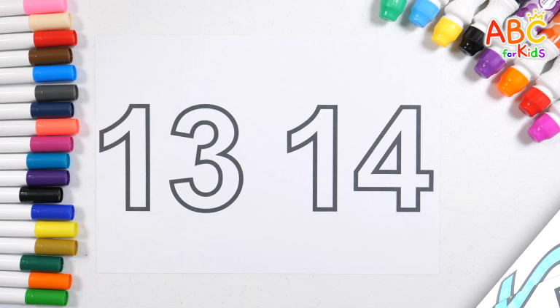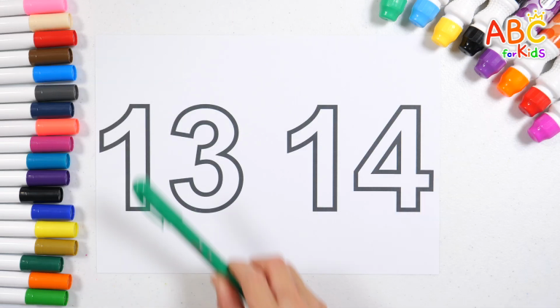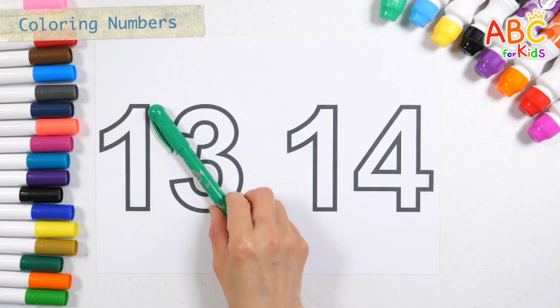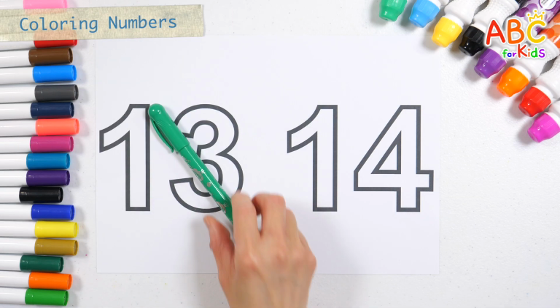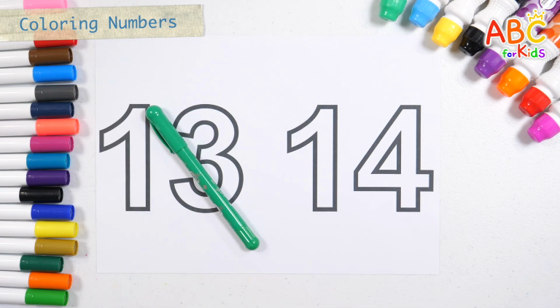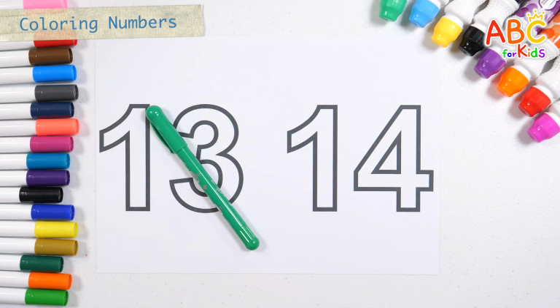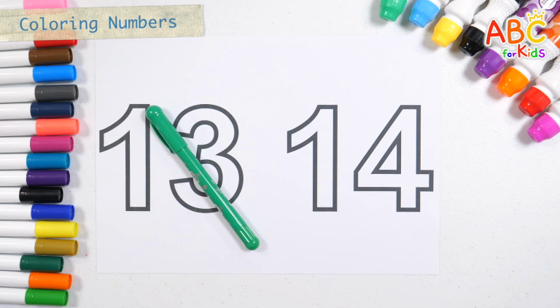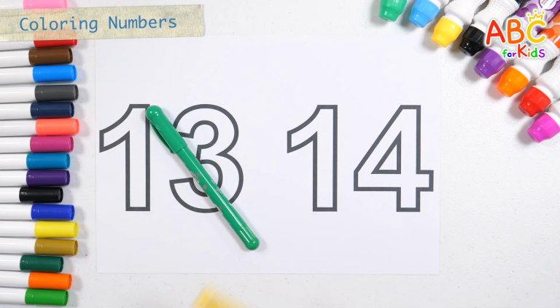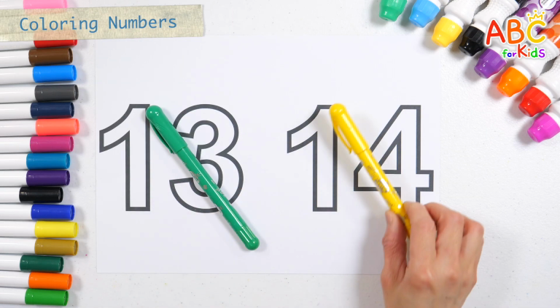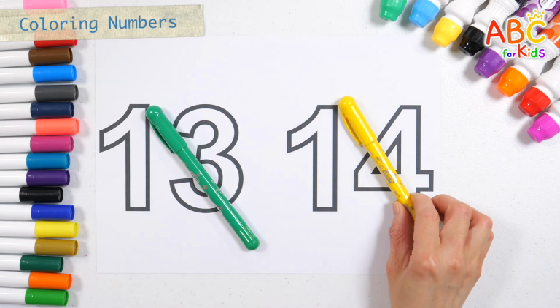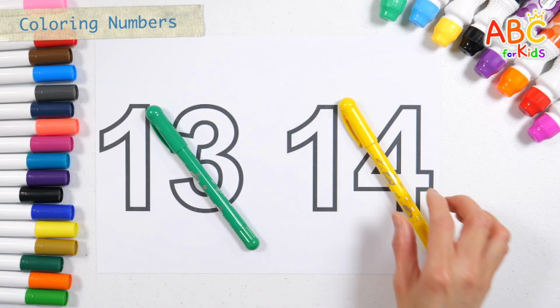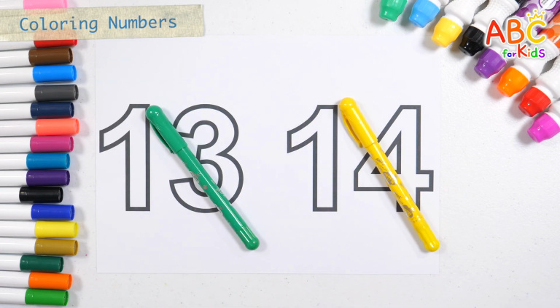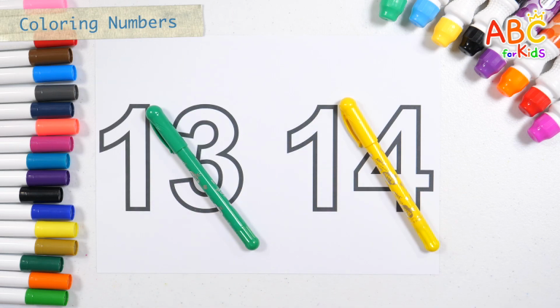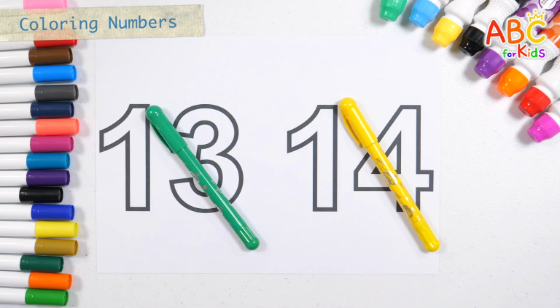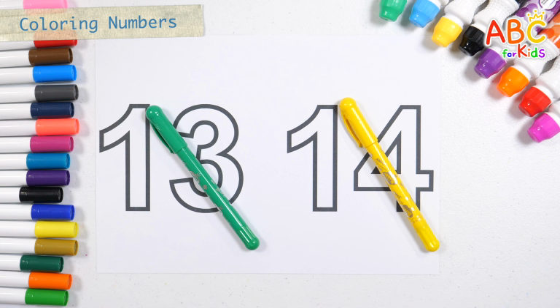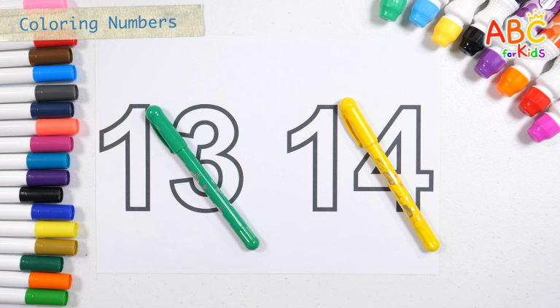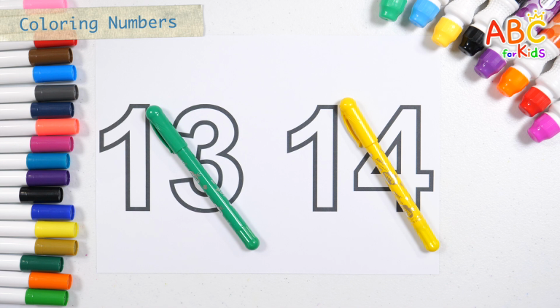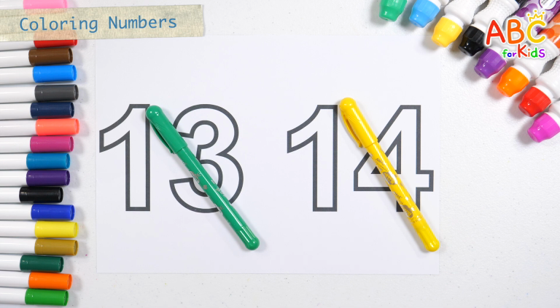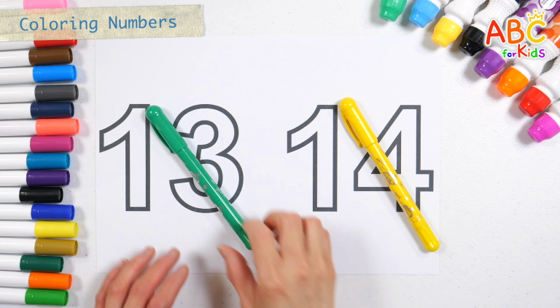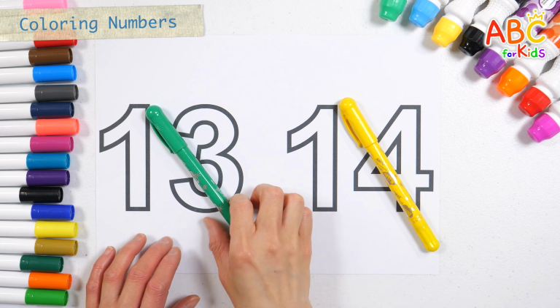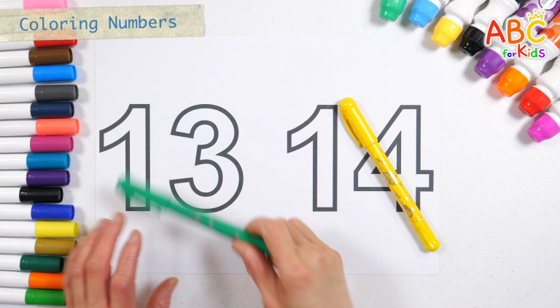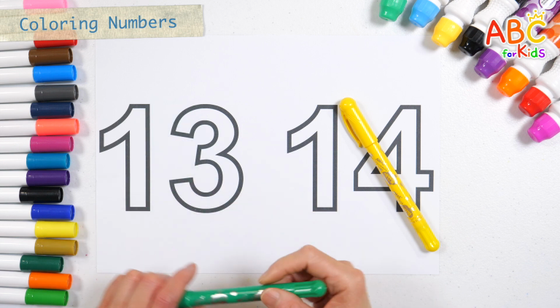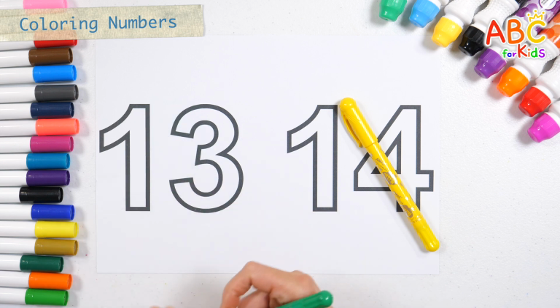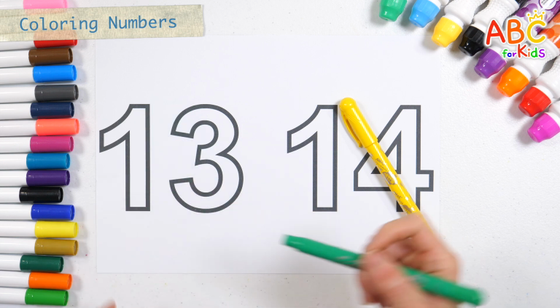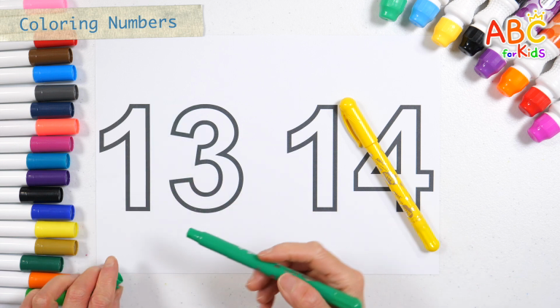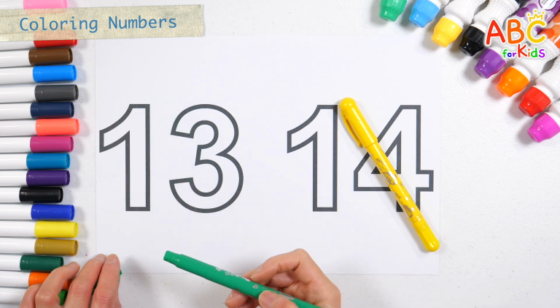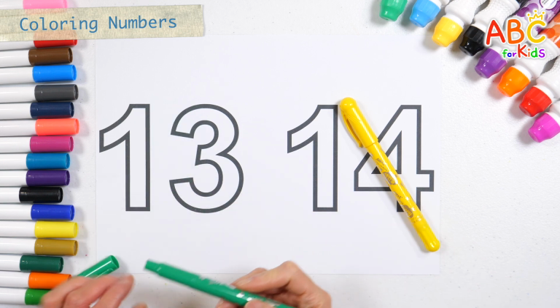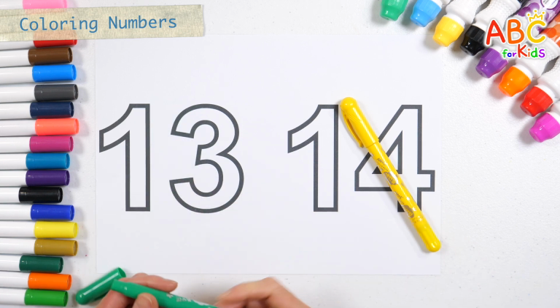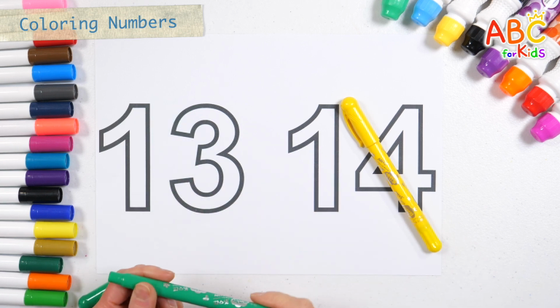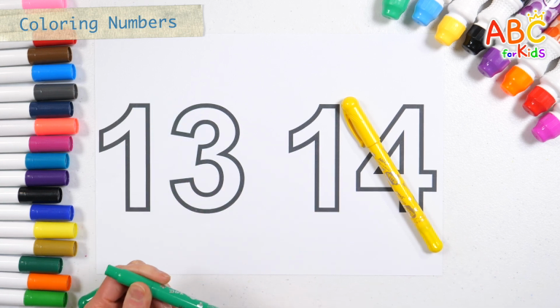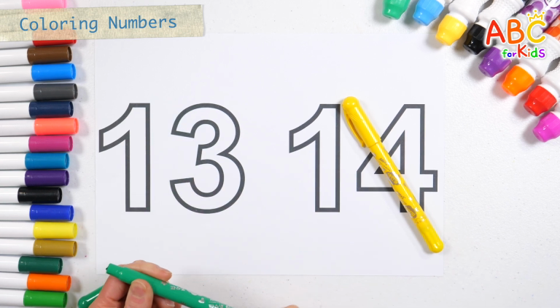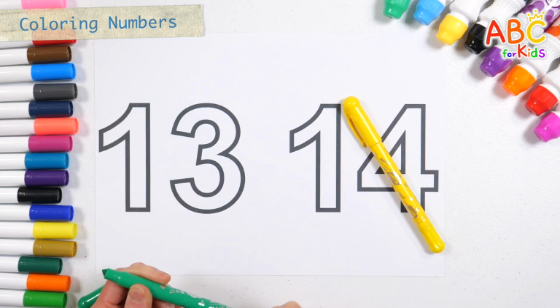This time, let's color the numbers 13 and 14. Let's color it green.